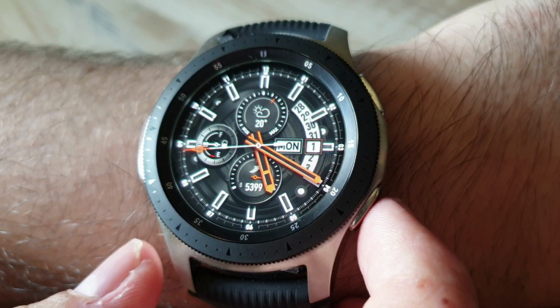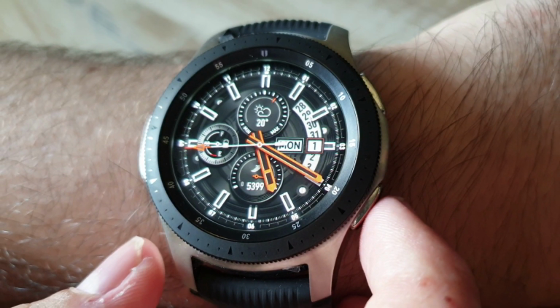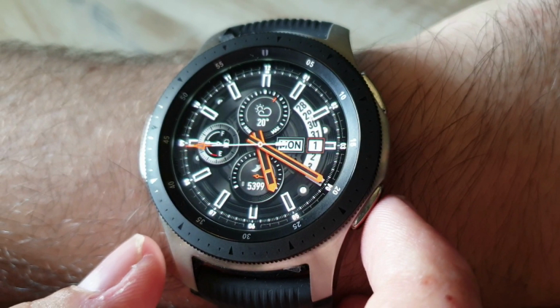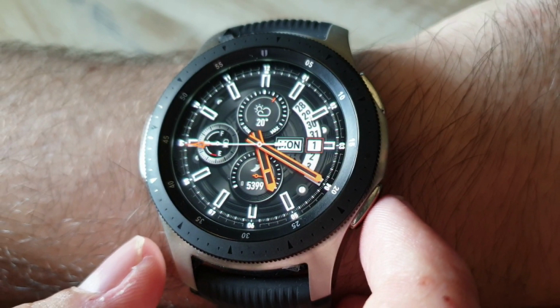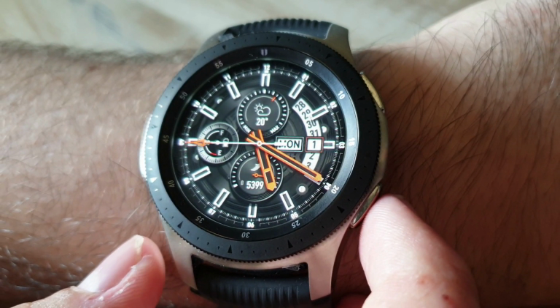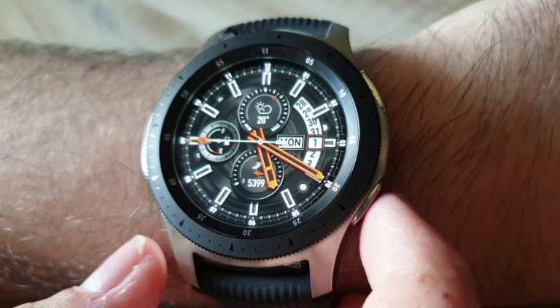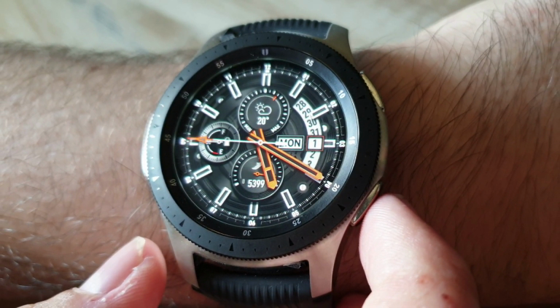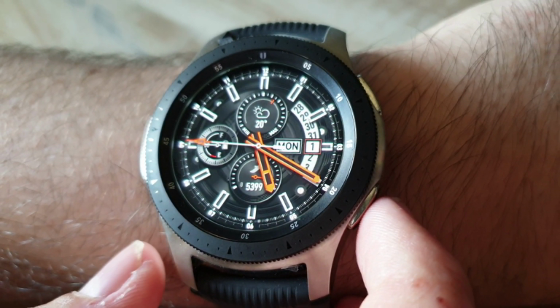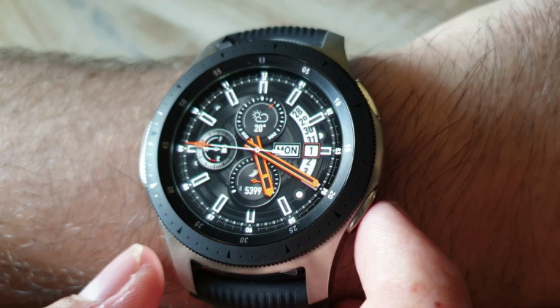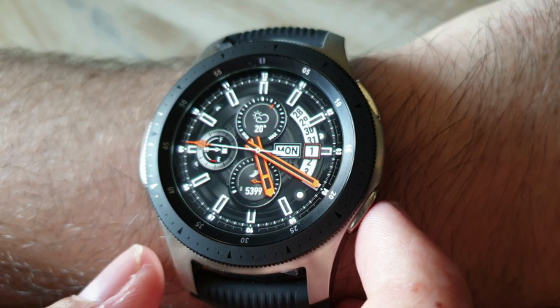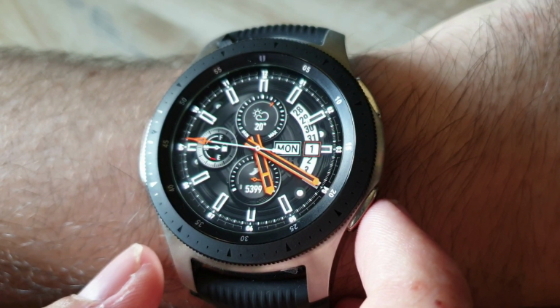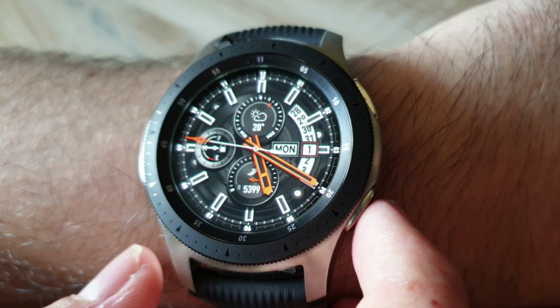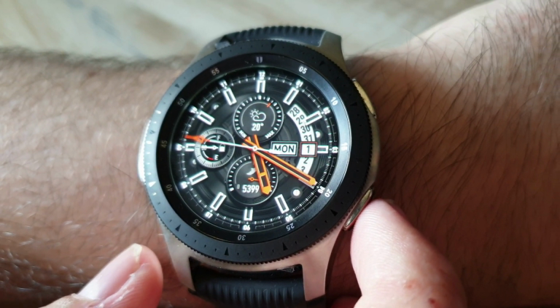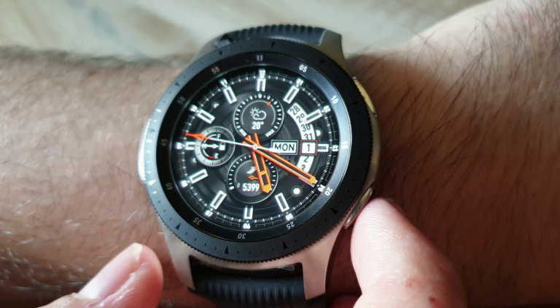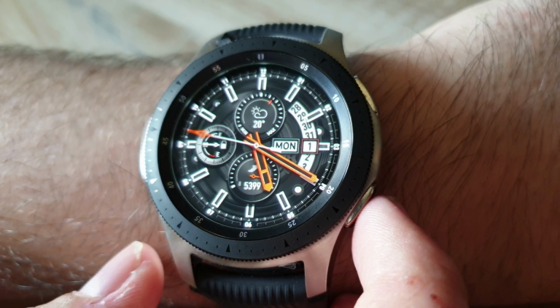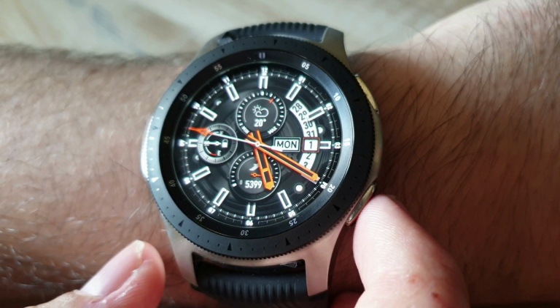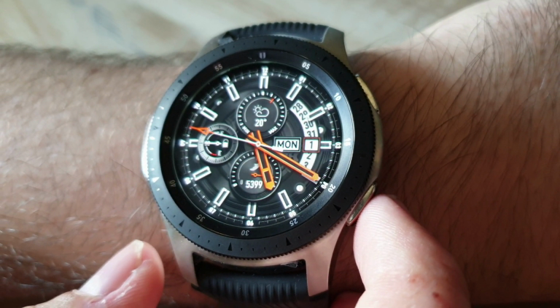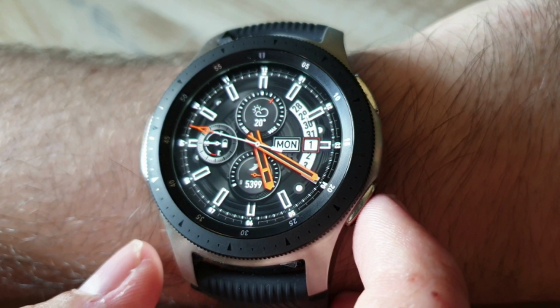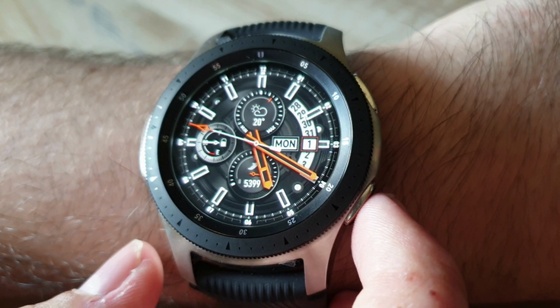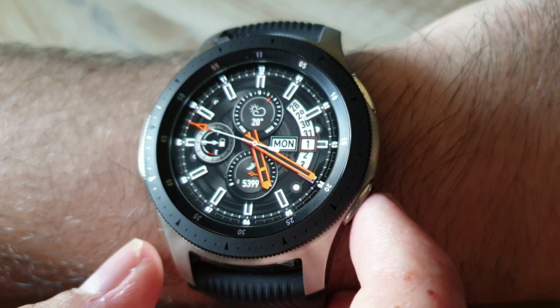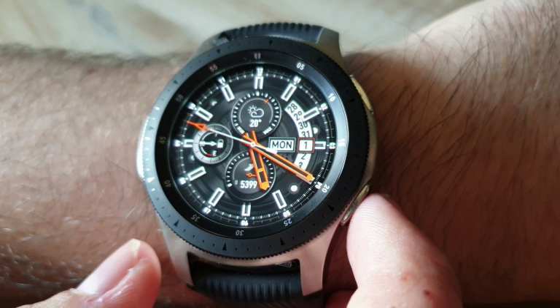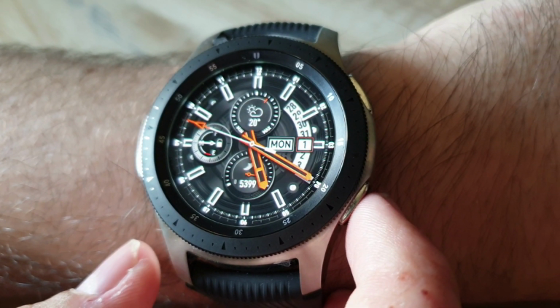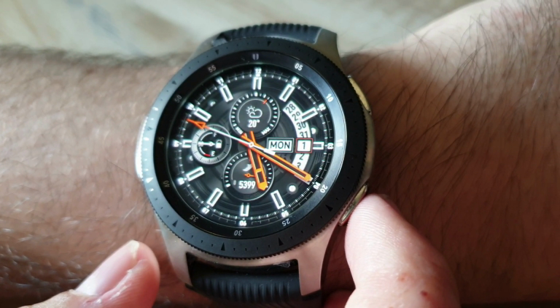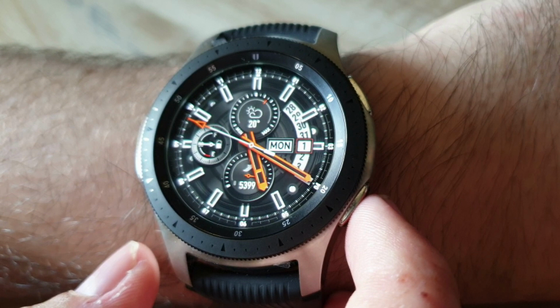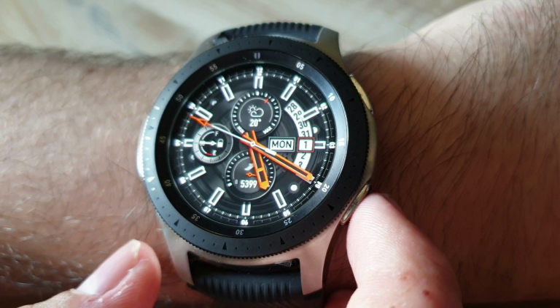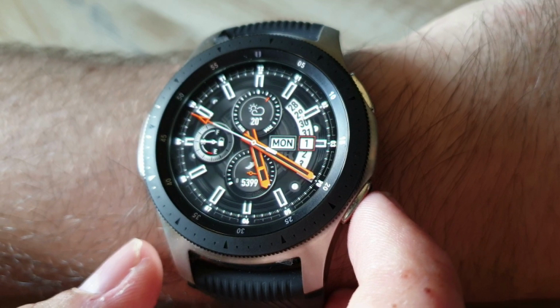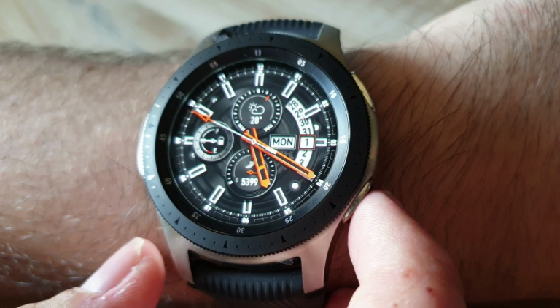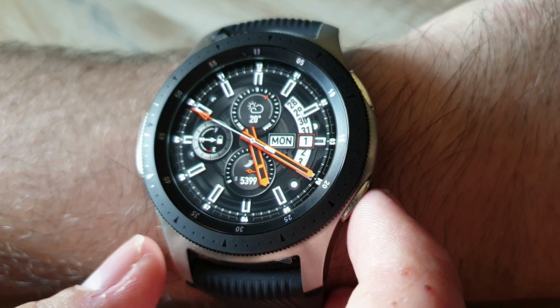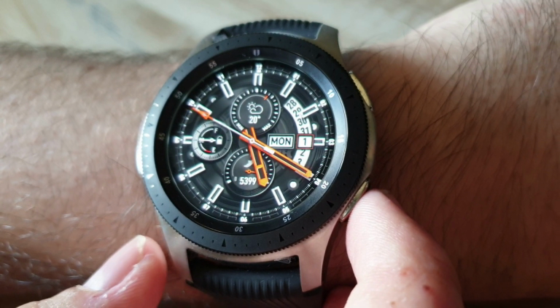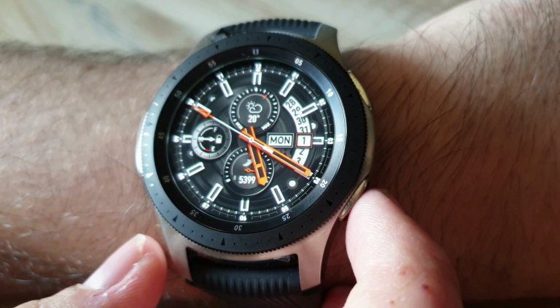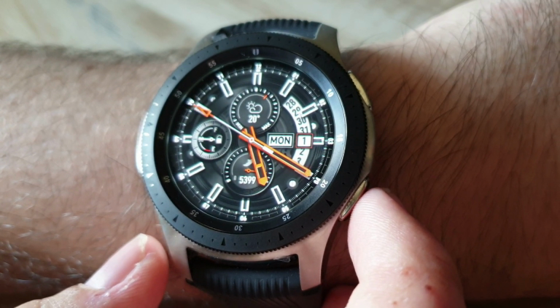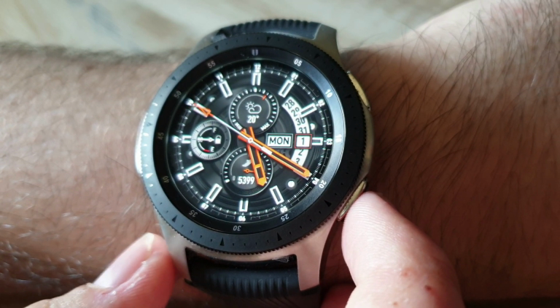Welcome to my video. In this video I will show you how to install and use Spotify on the Samsung Galaxy Watch.